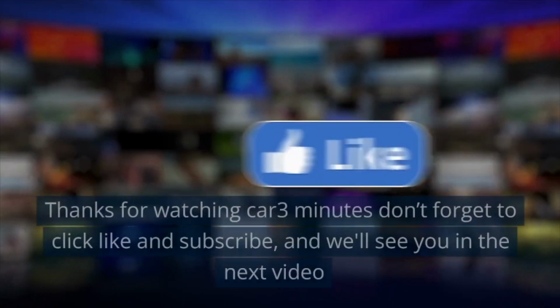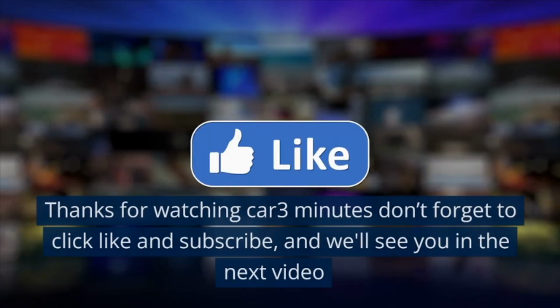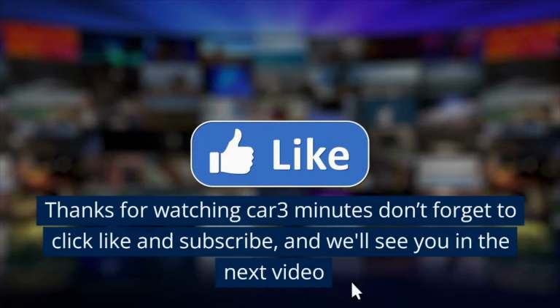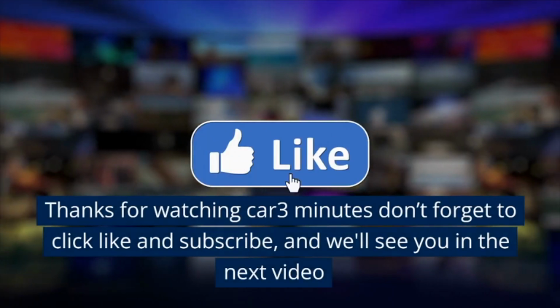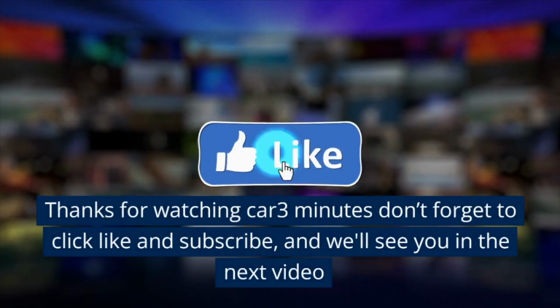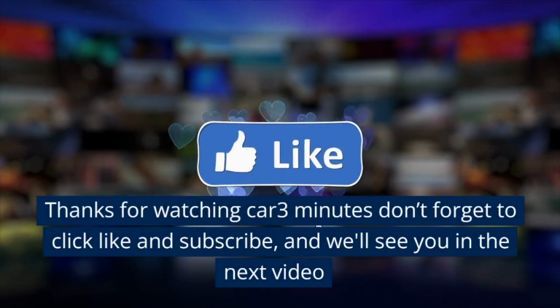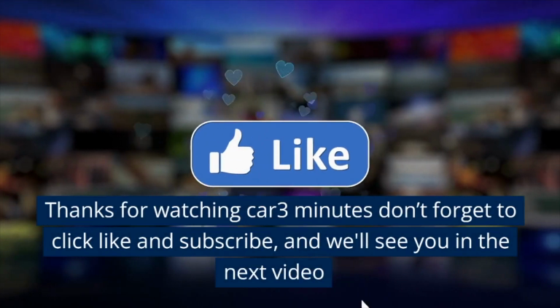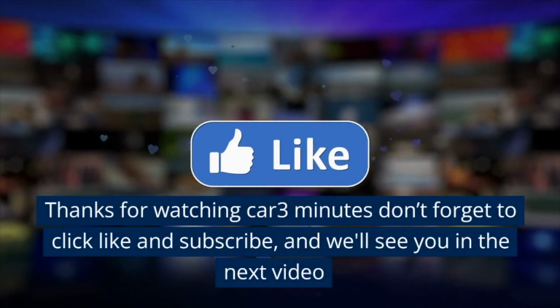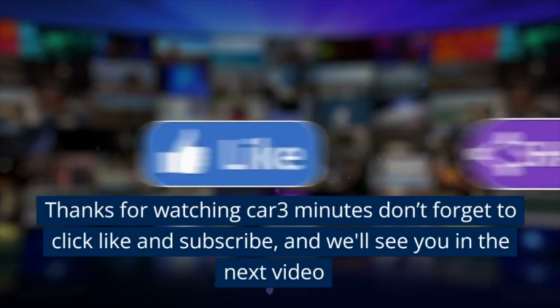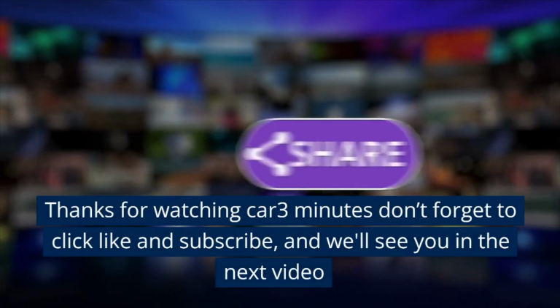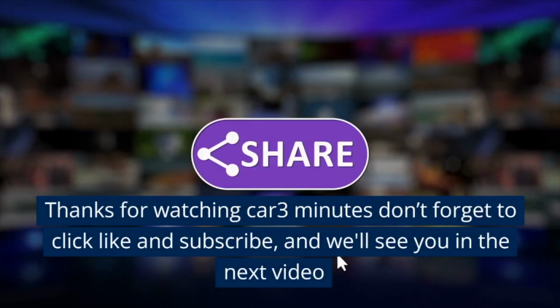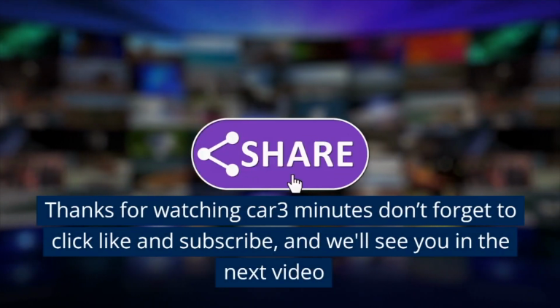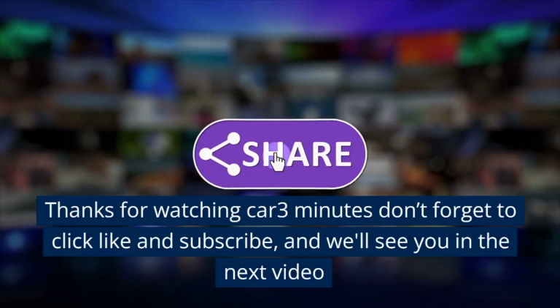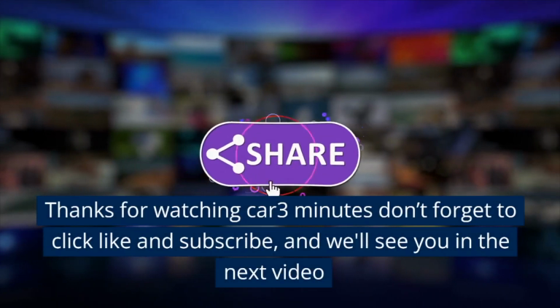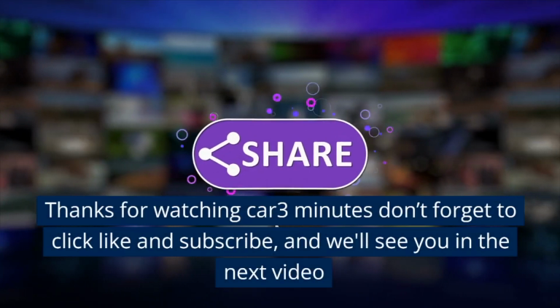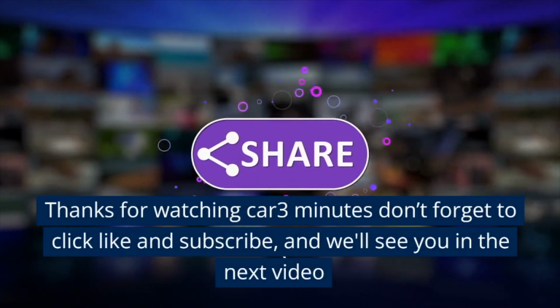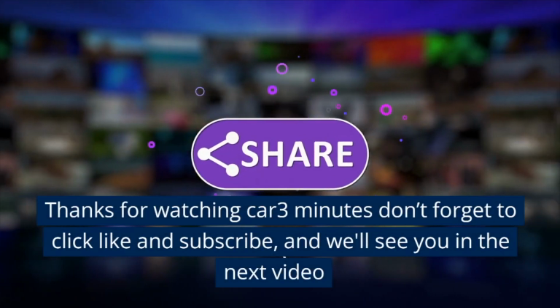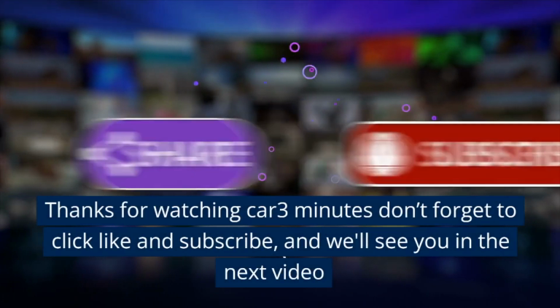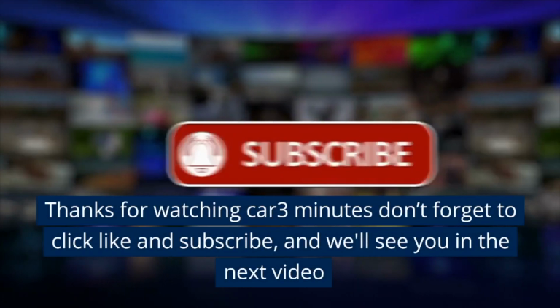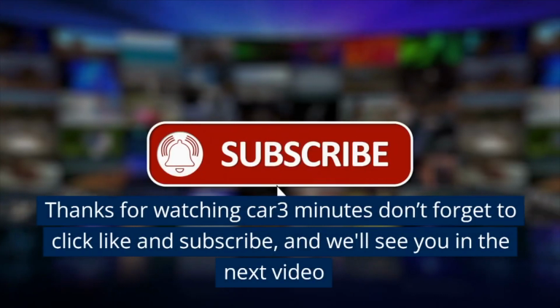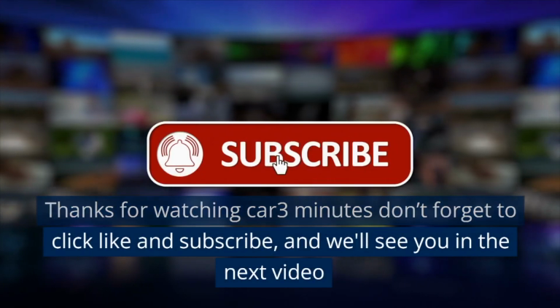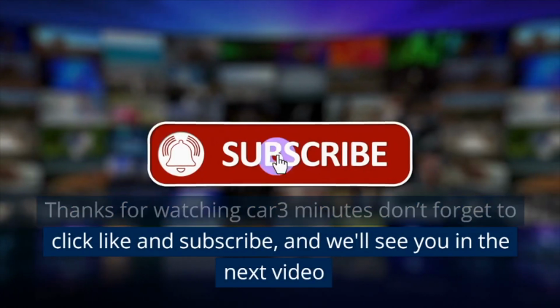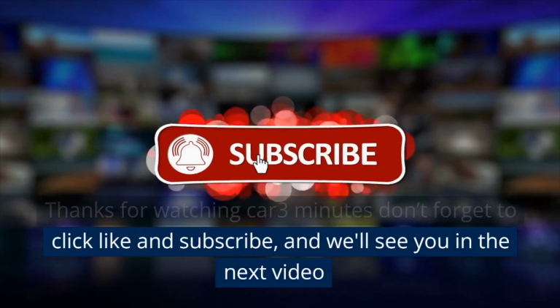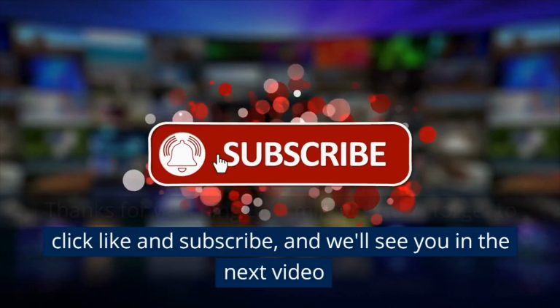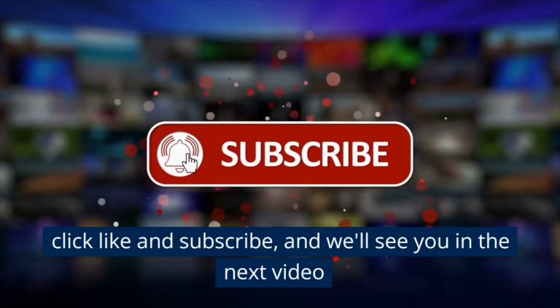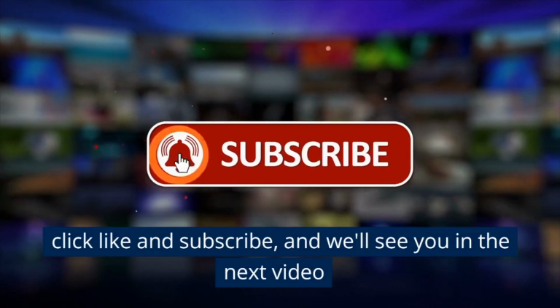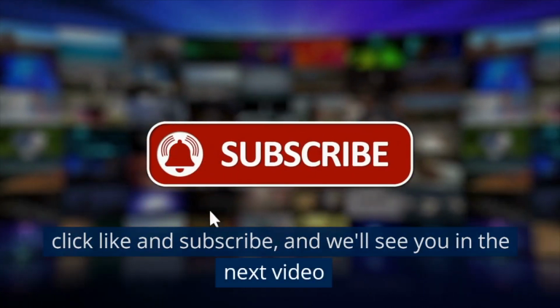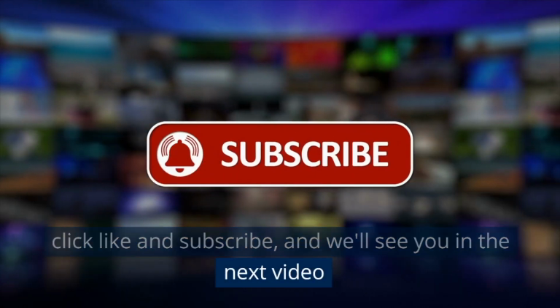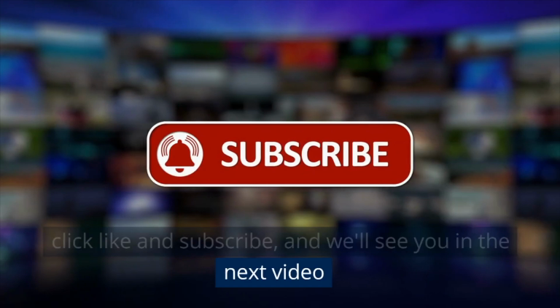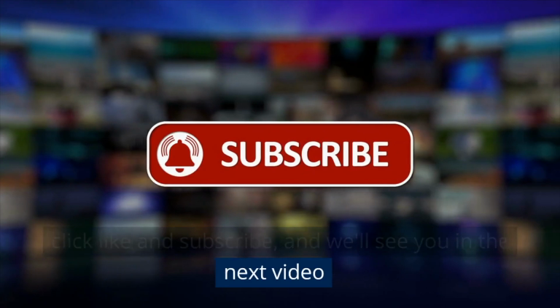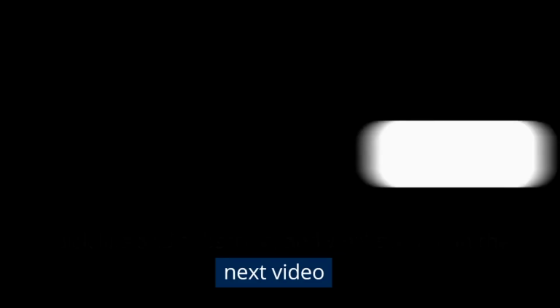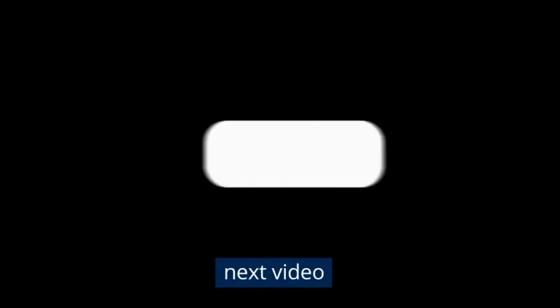Thanks for watching Car 3 Minutes. Don't forget to click like and subscribe, and we'll see you in the next video.